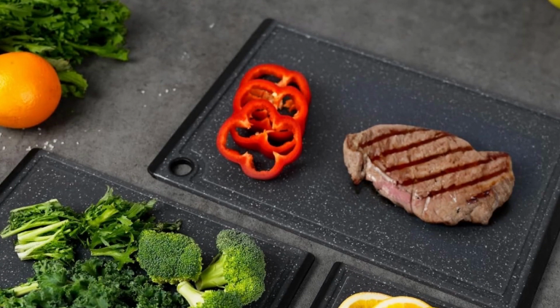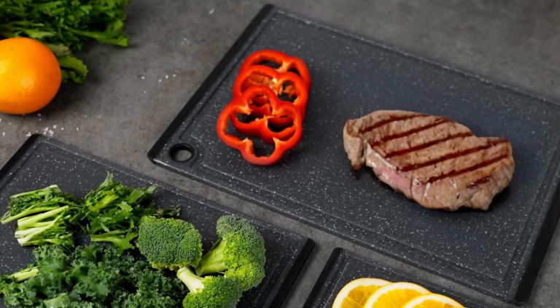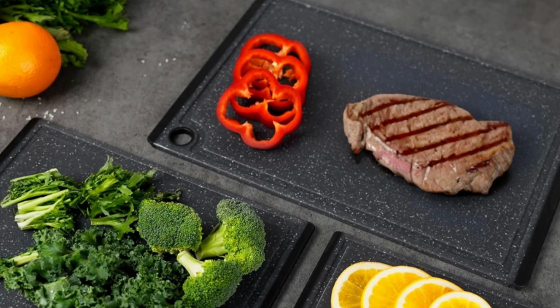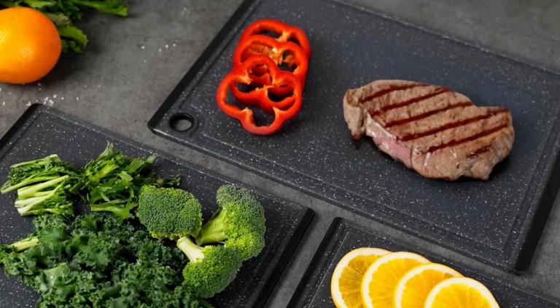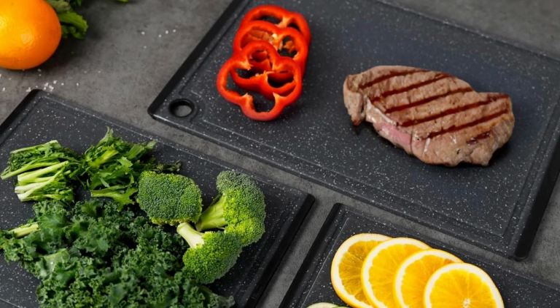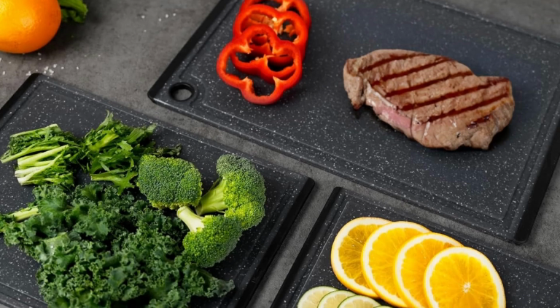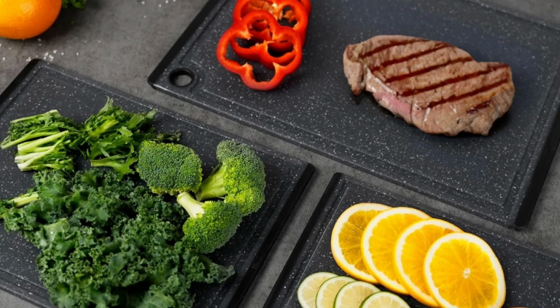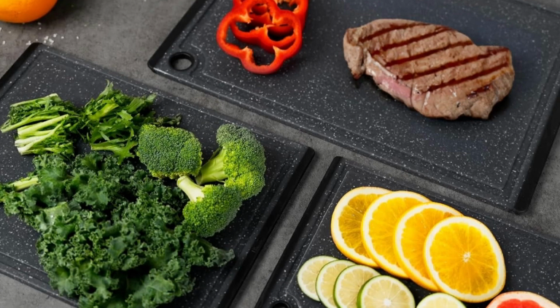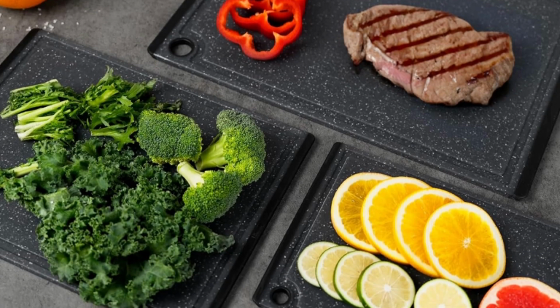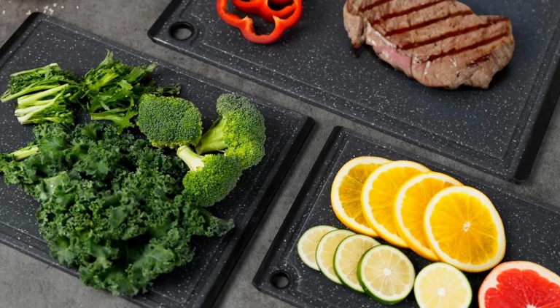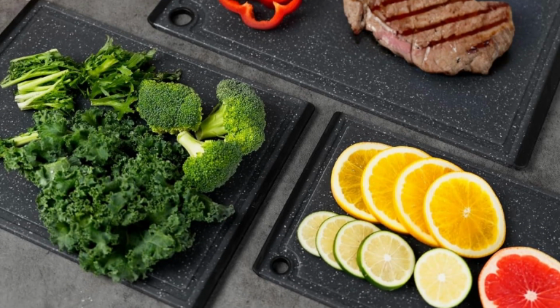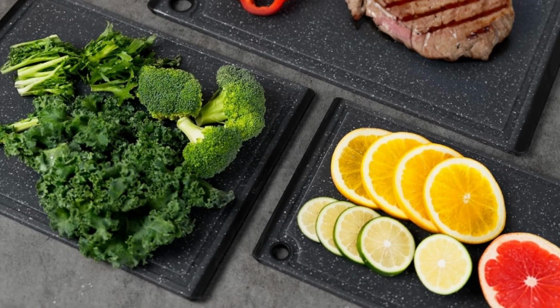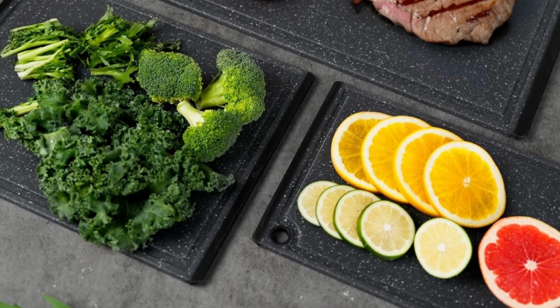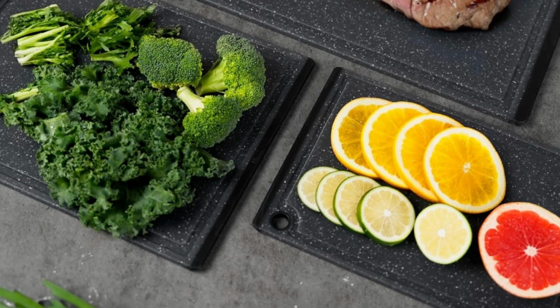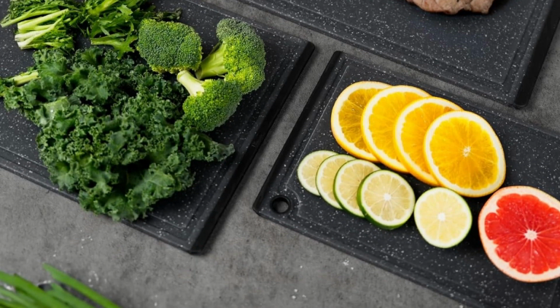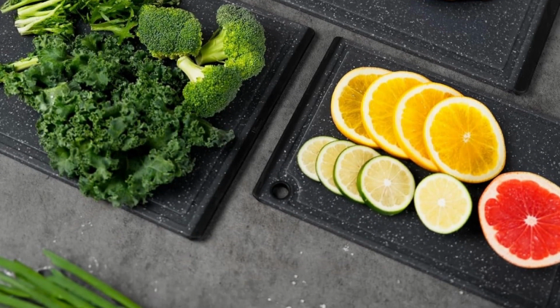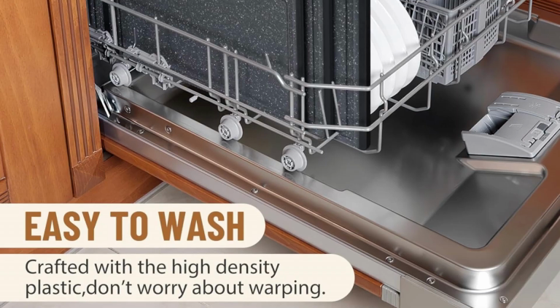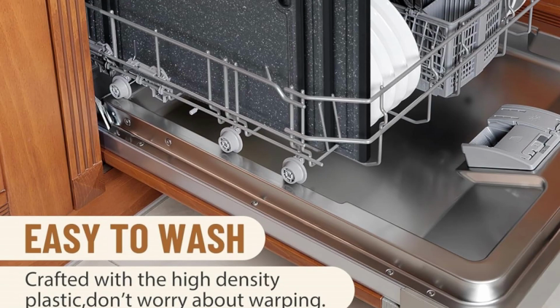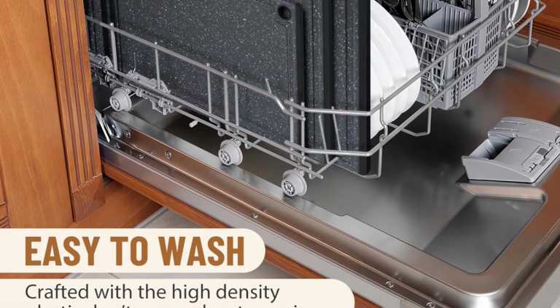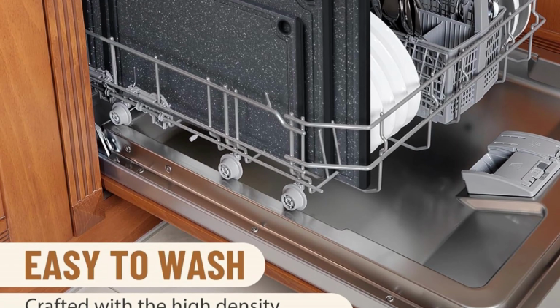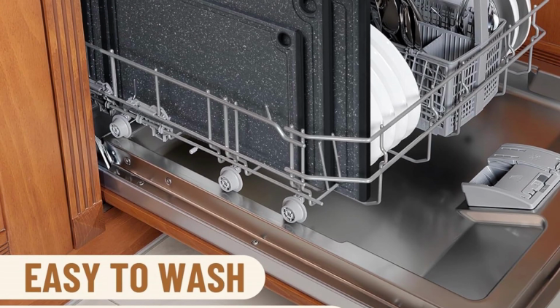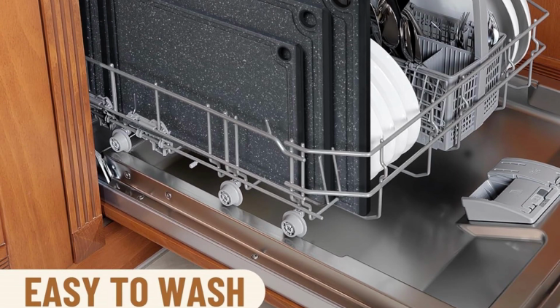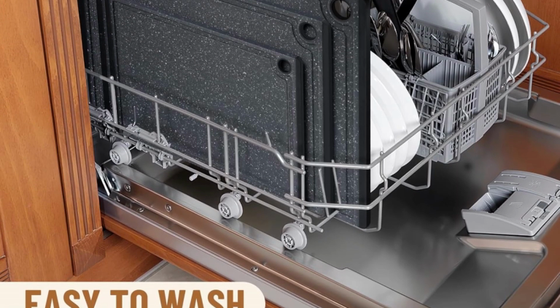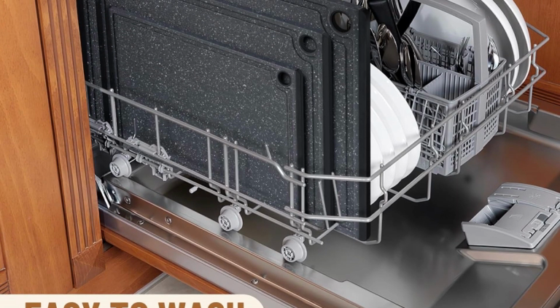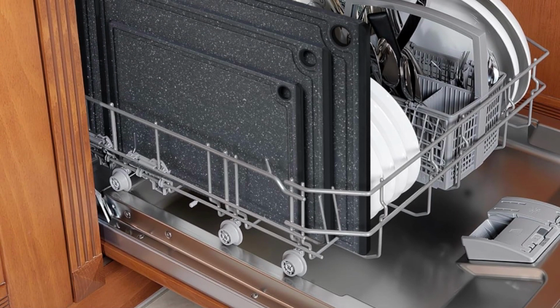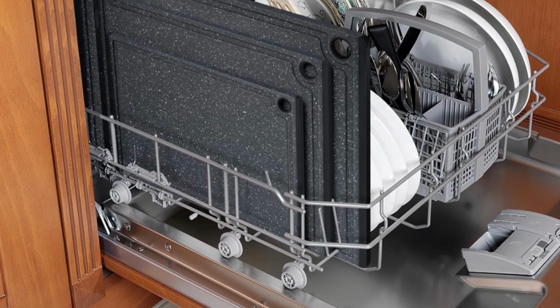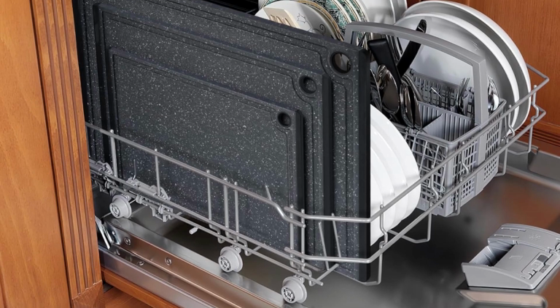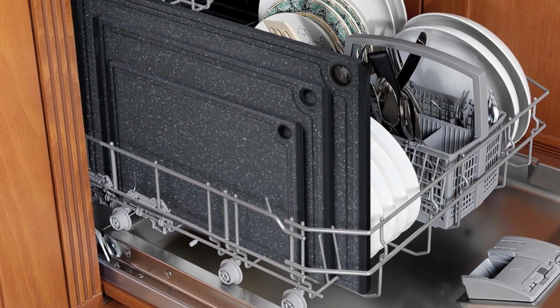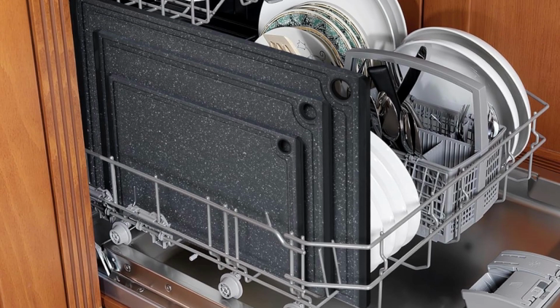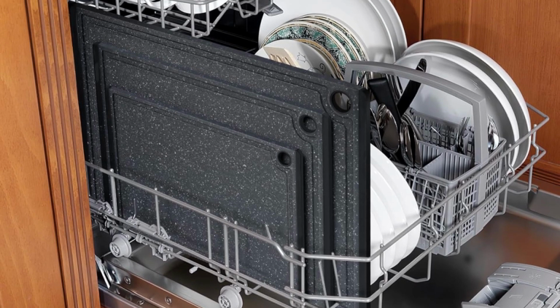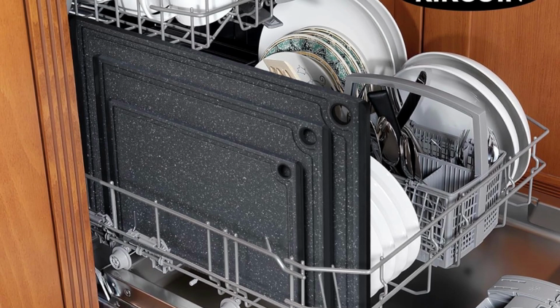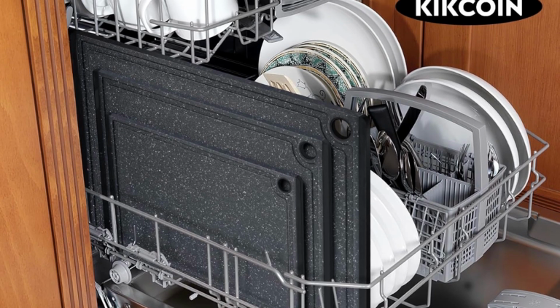The soft edges also double as handles, so you can easily transport your food from the kitchen prep station to the stove without worrying.